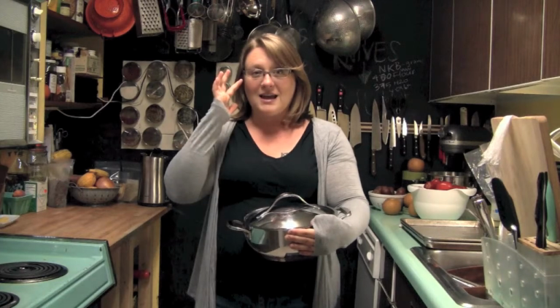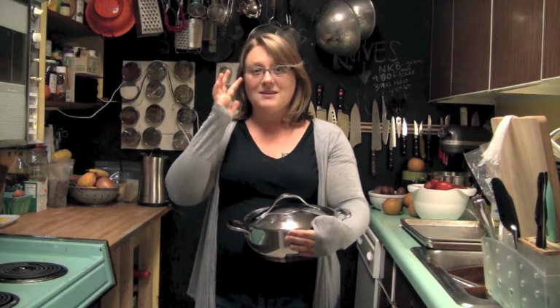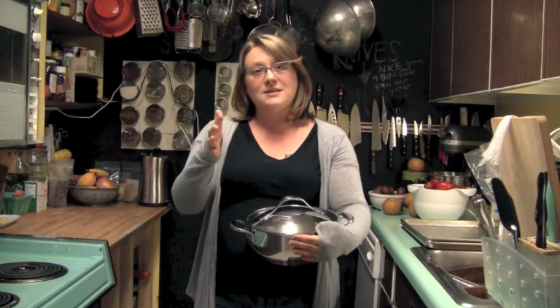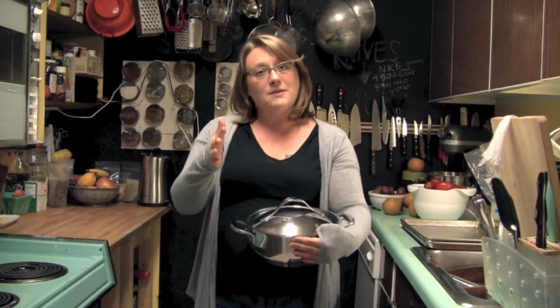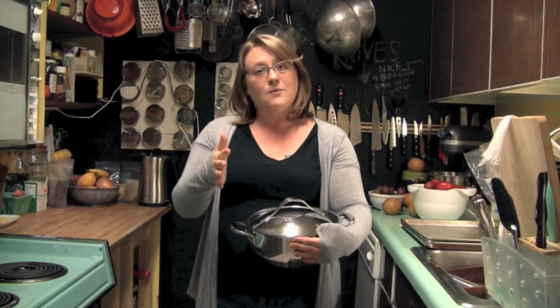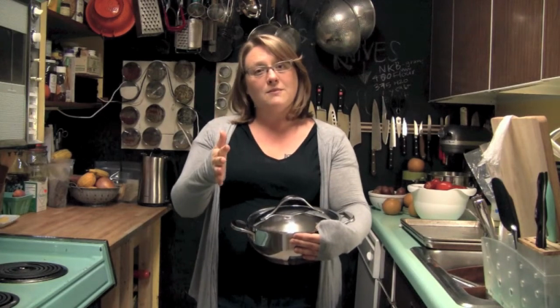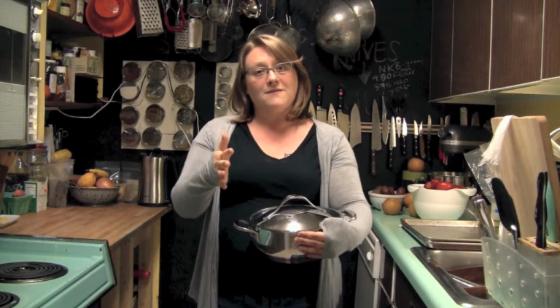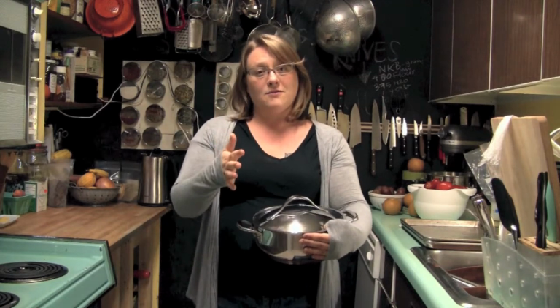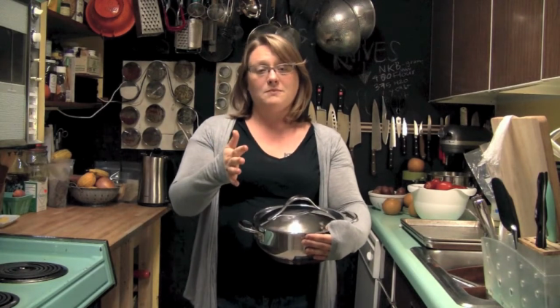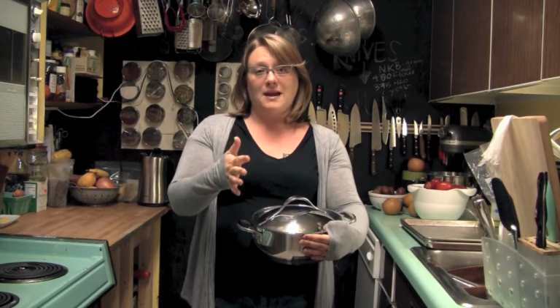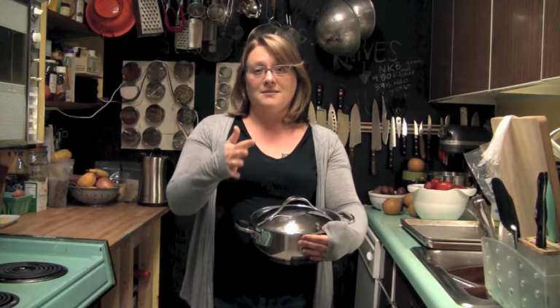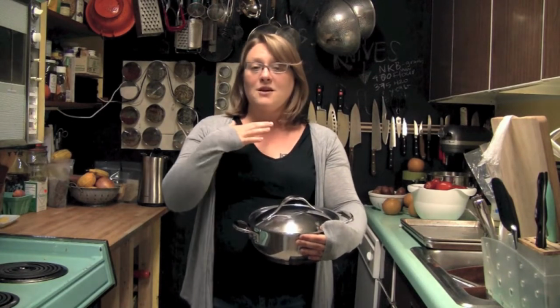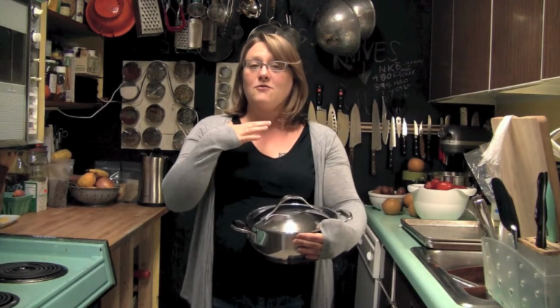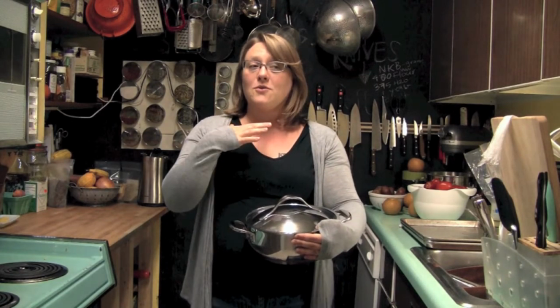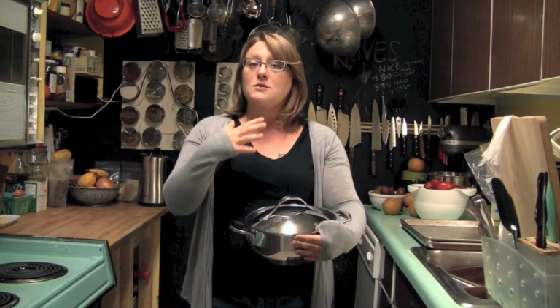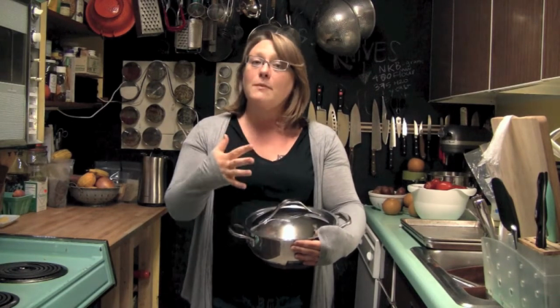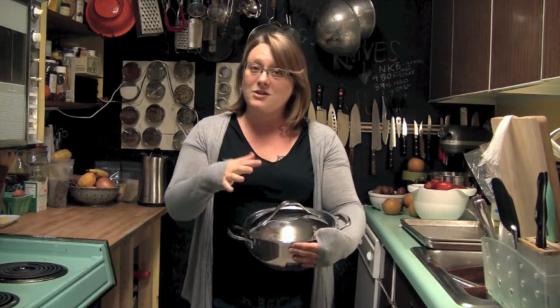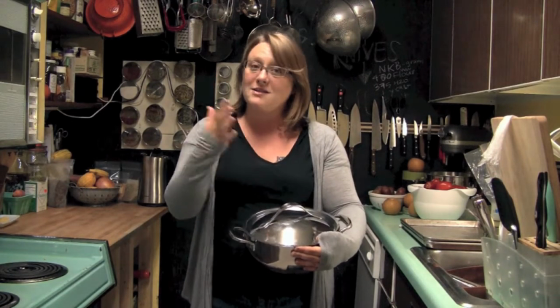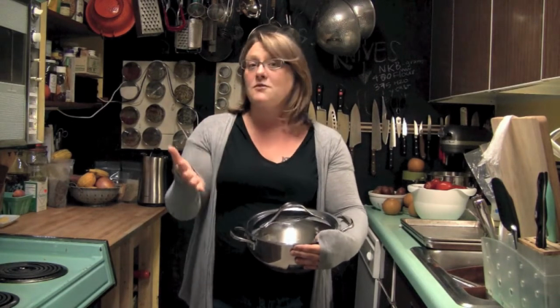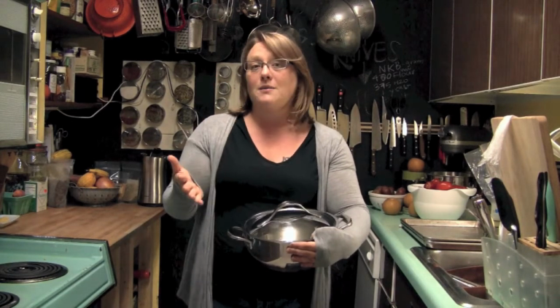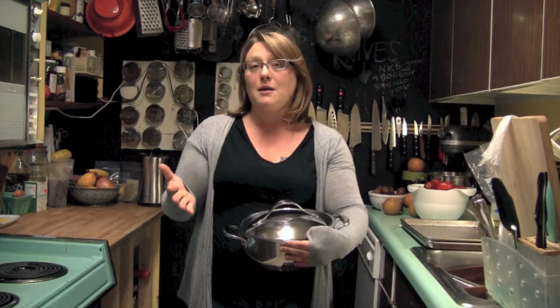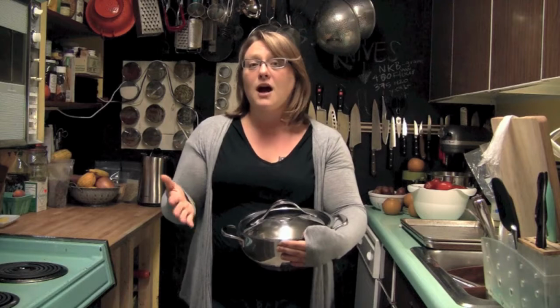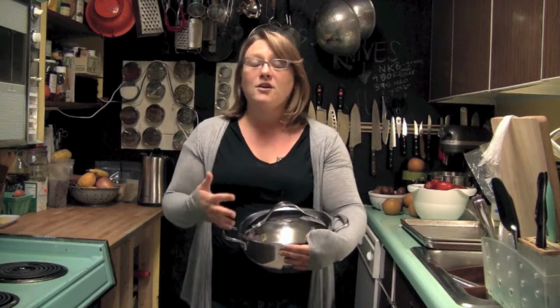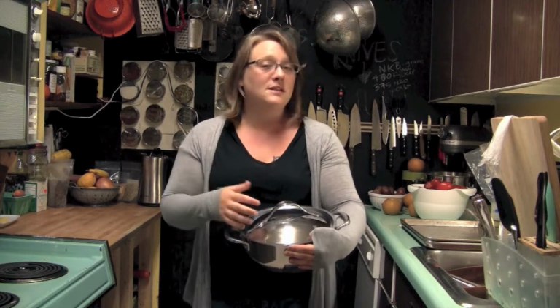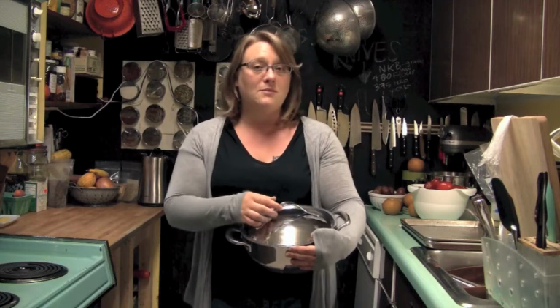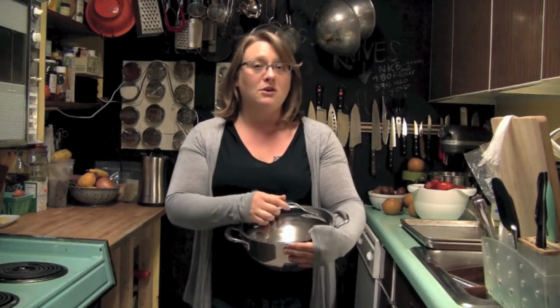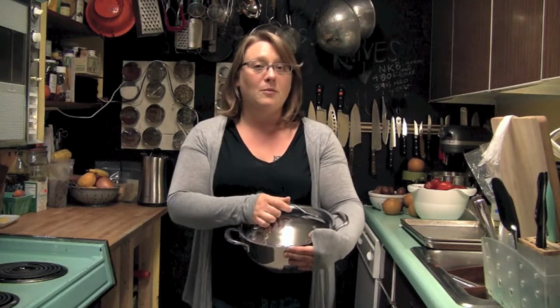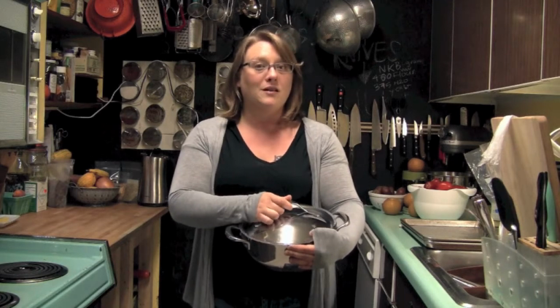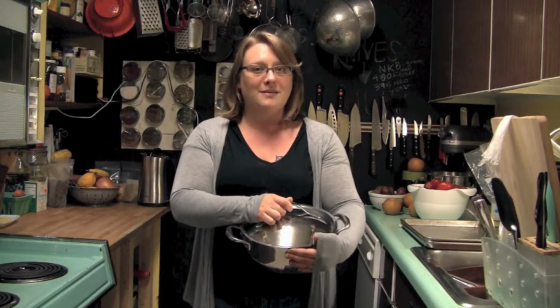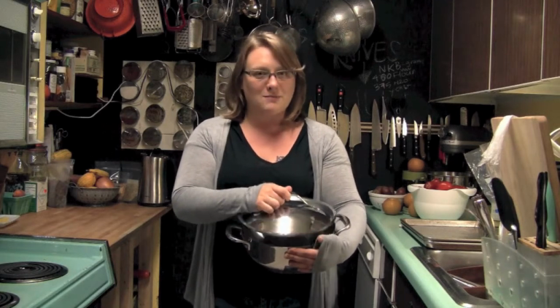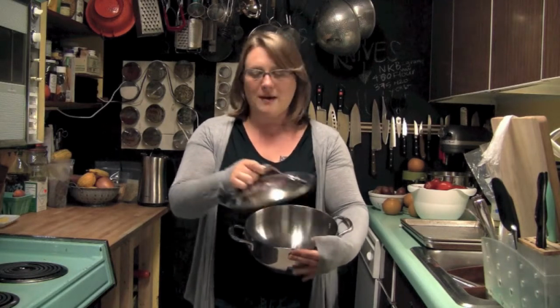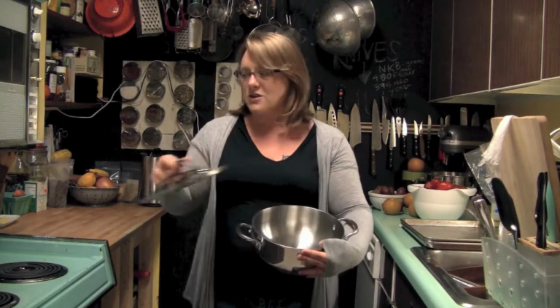It has recently become one of my favorite pans for small batches, and if you've read my blog or you've seen my book, you know I'm all about the small batch.